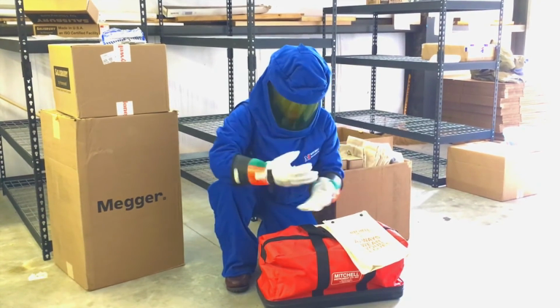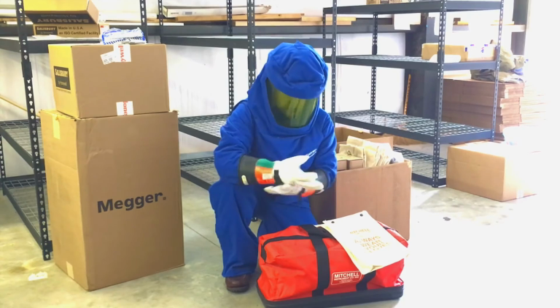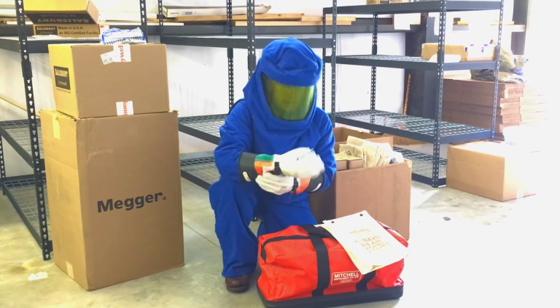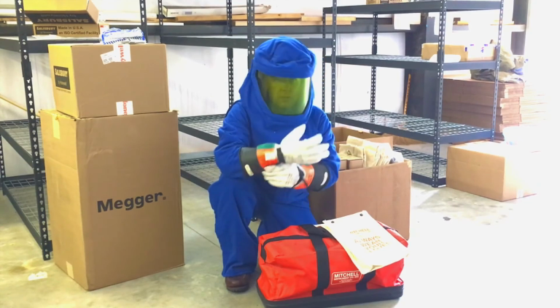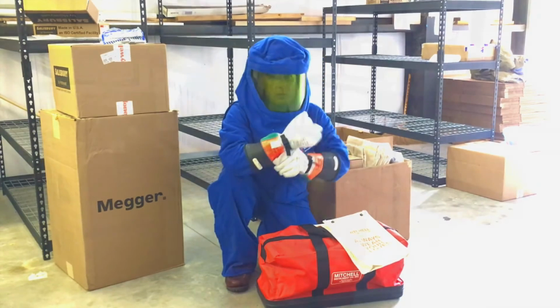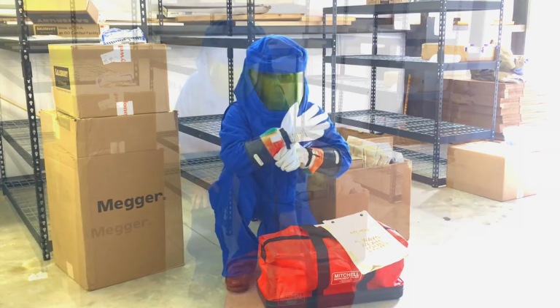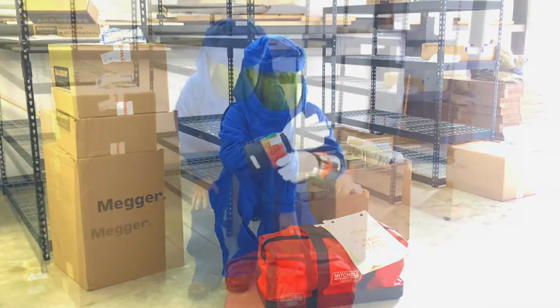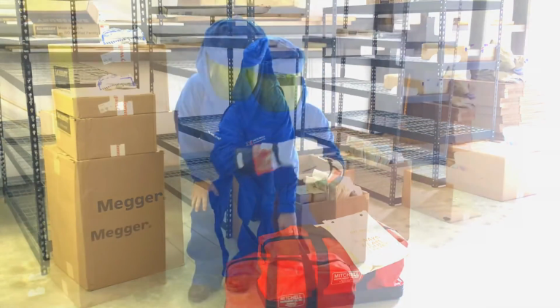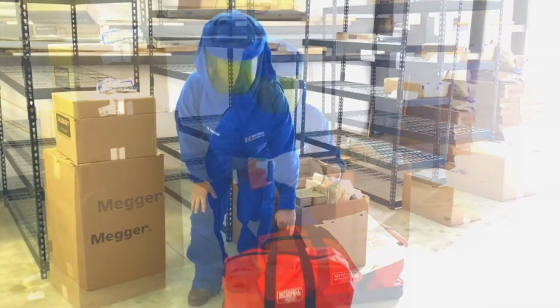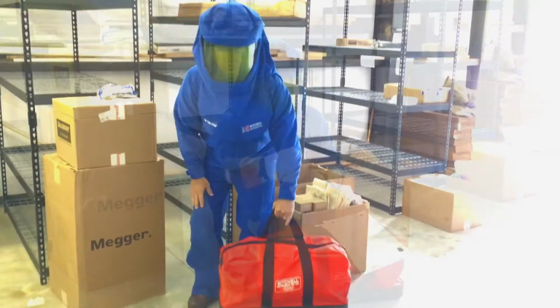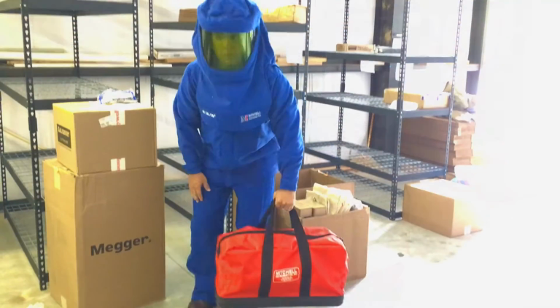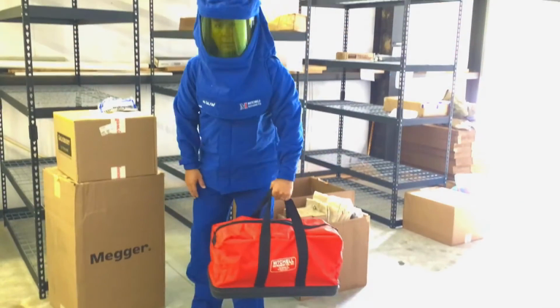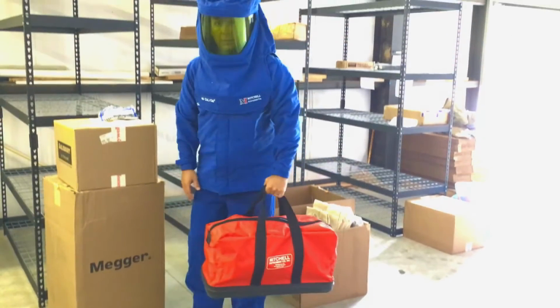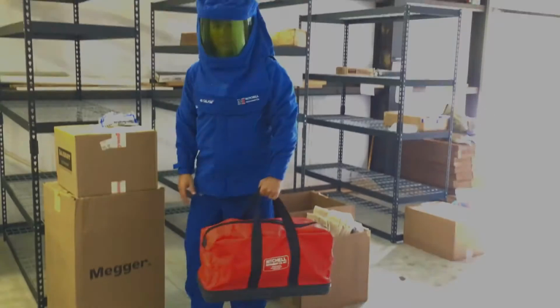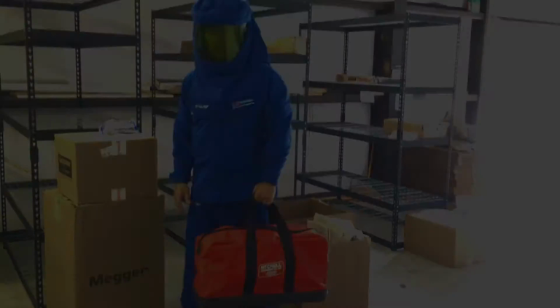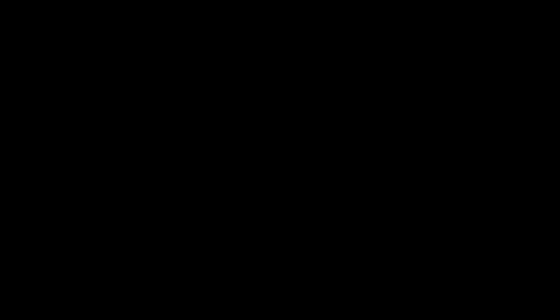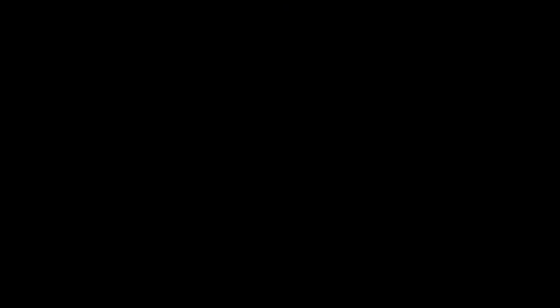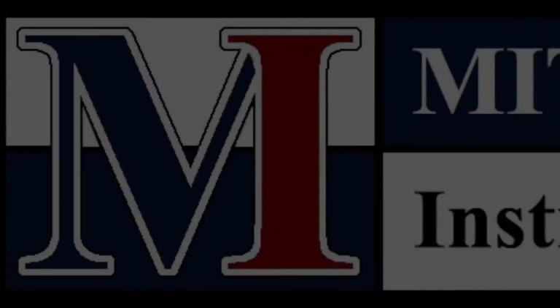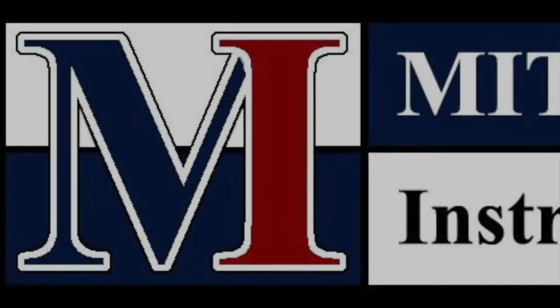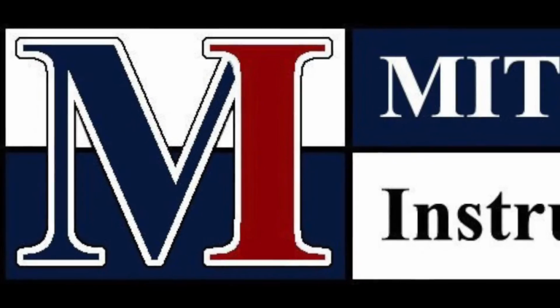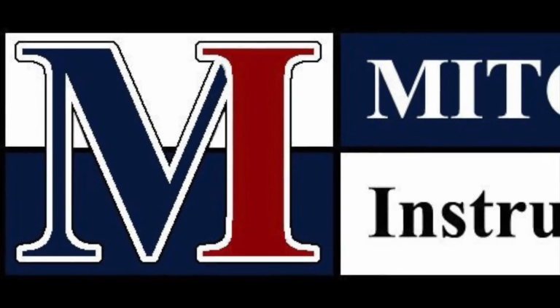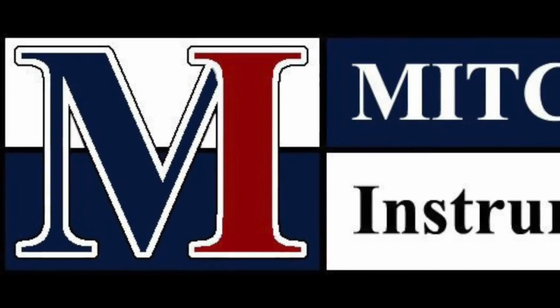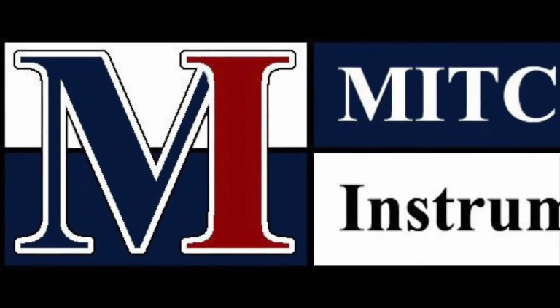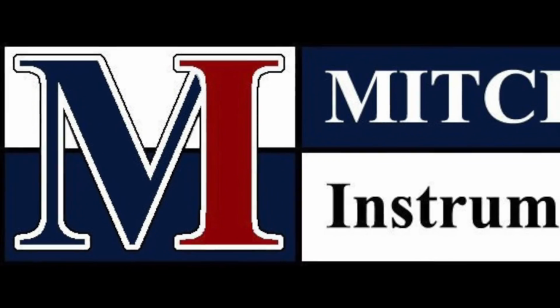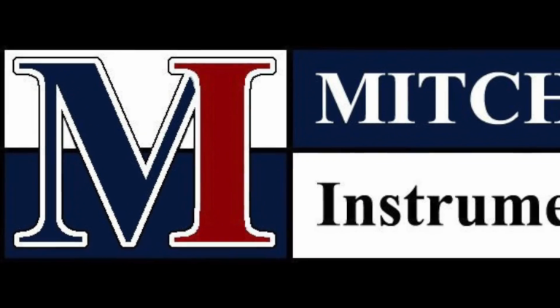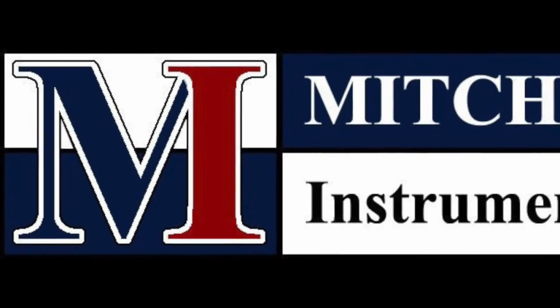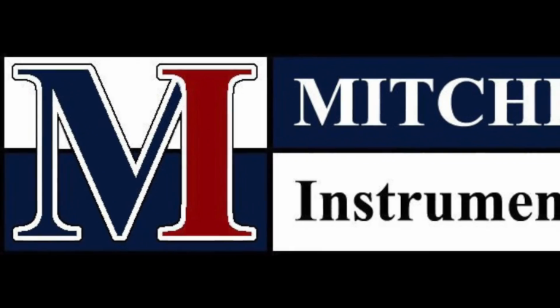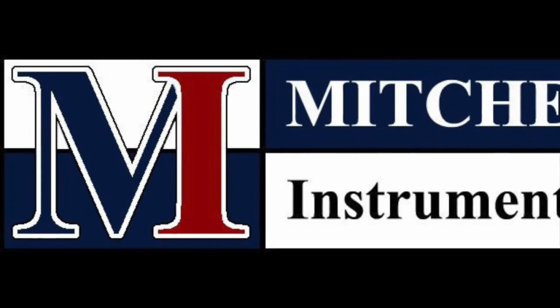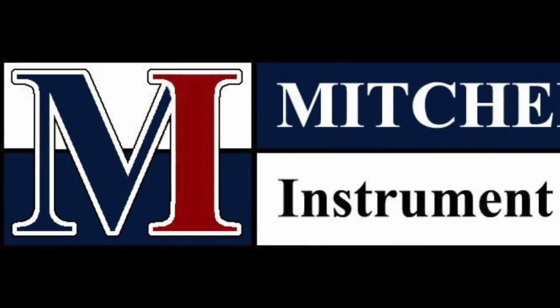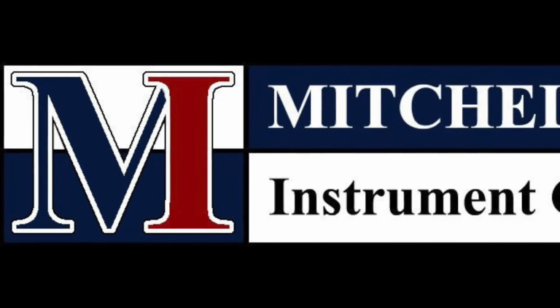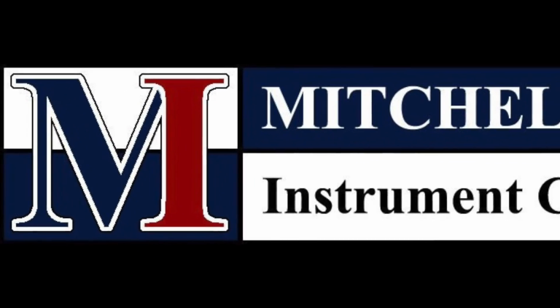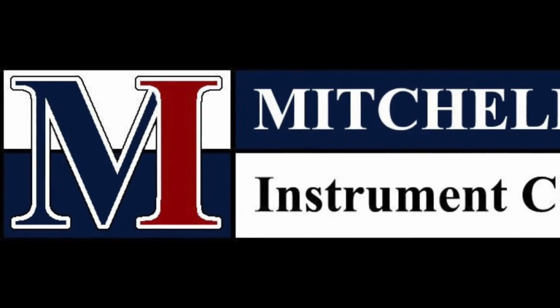Order your Arc Flash Gear from Mitchell Instruments today and sign up for our newsletter.